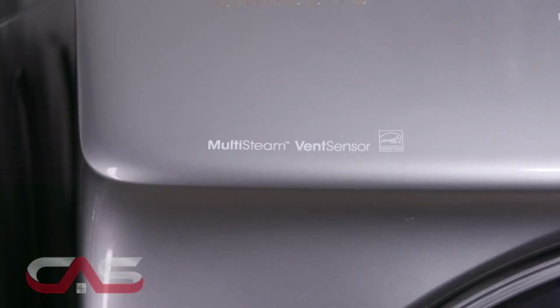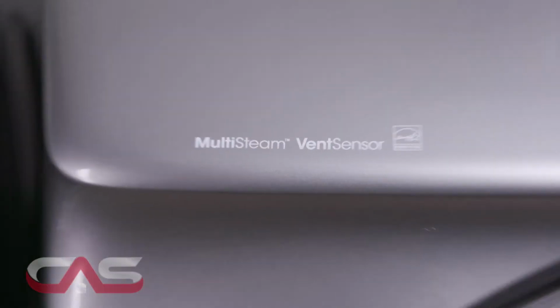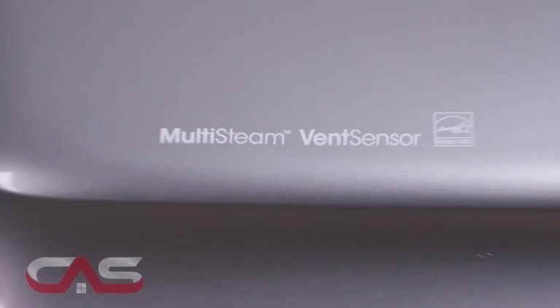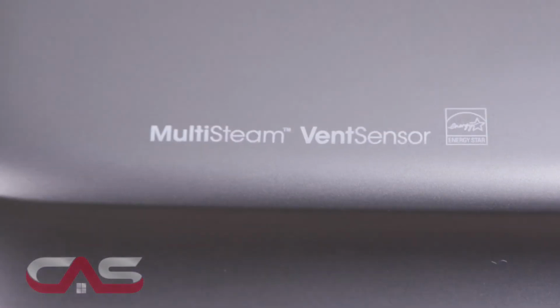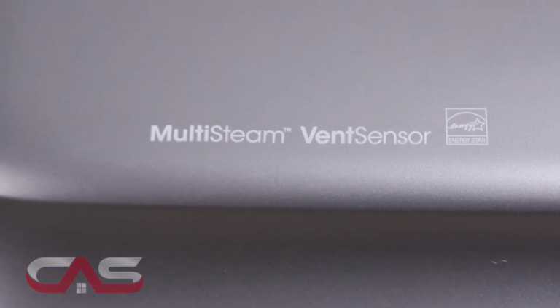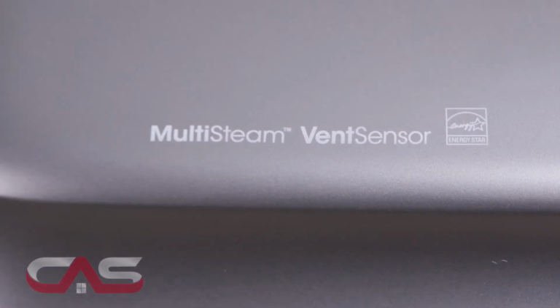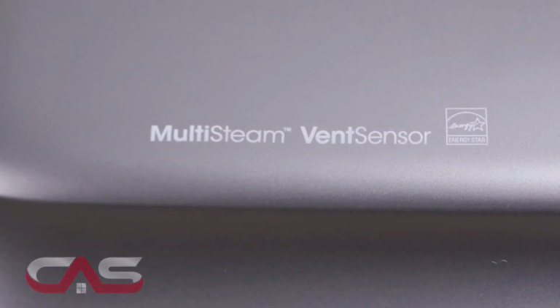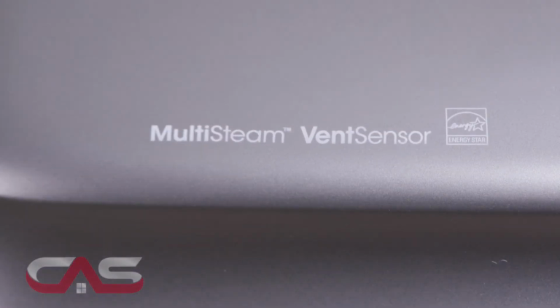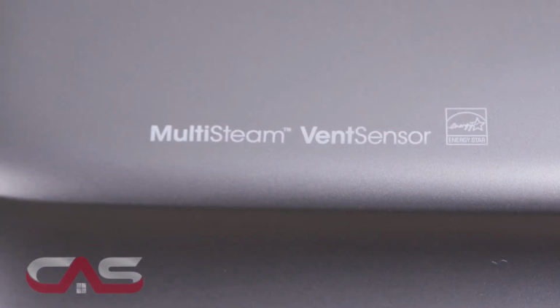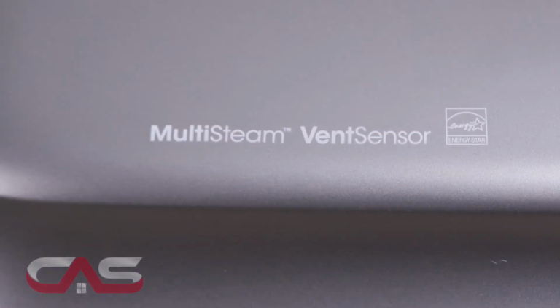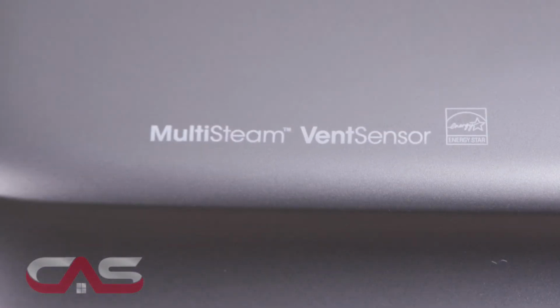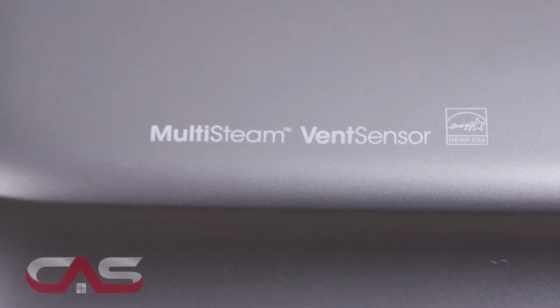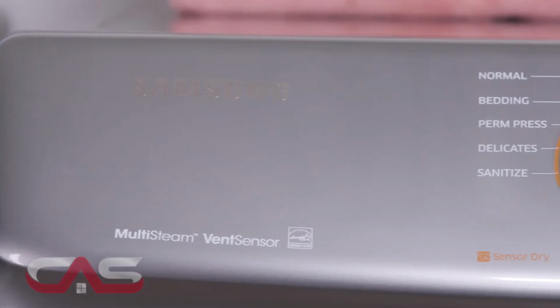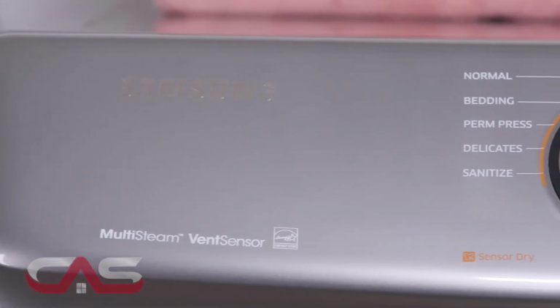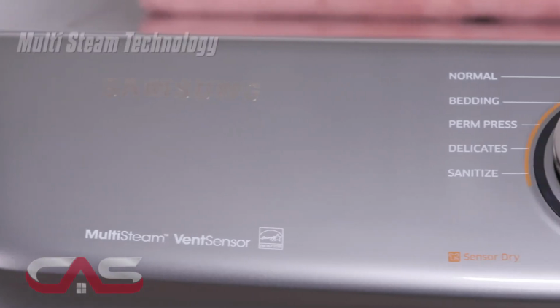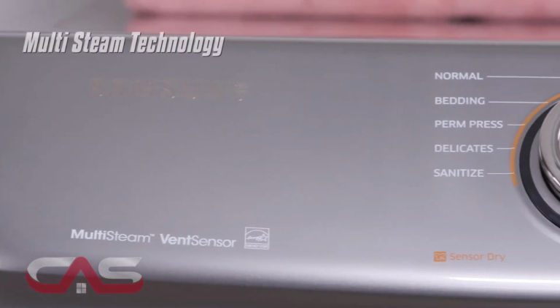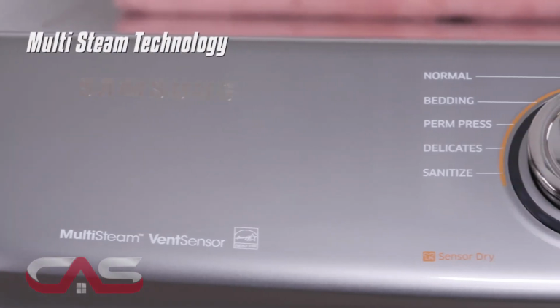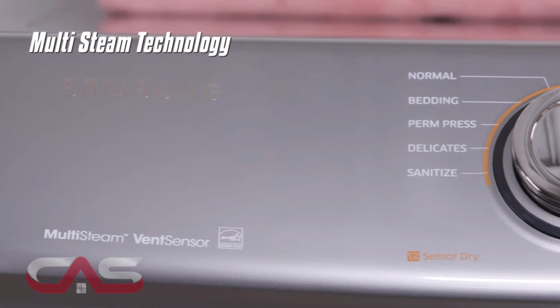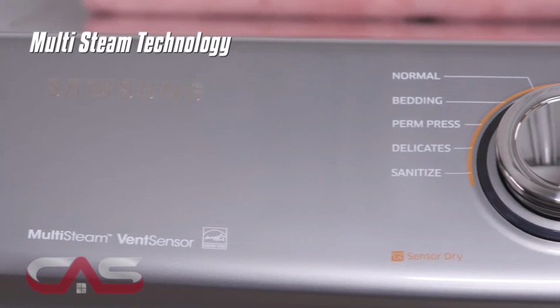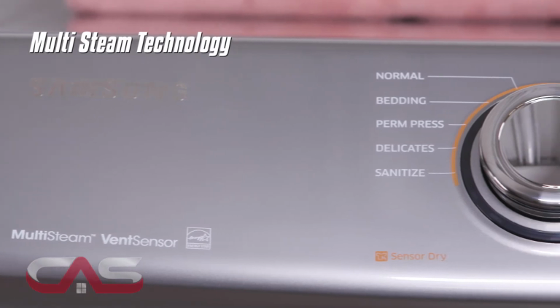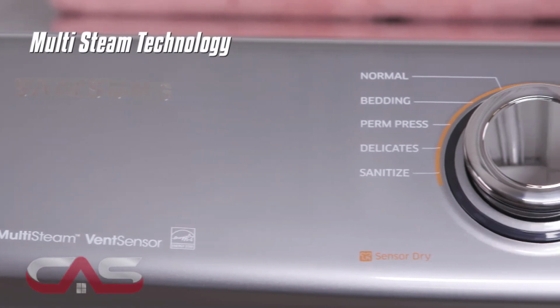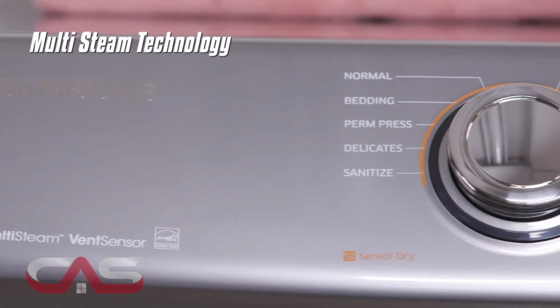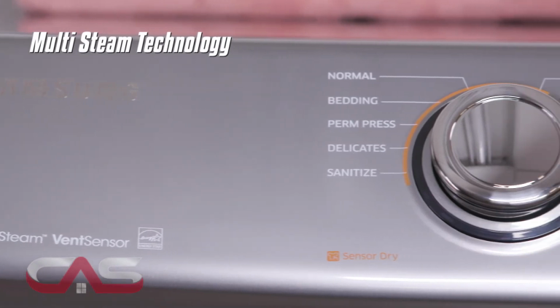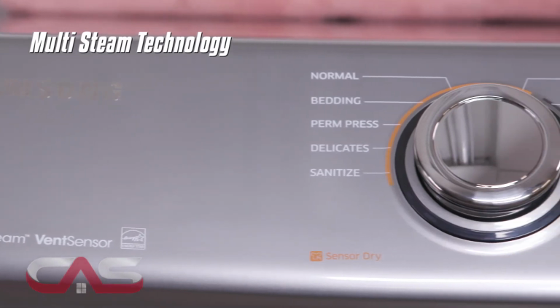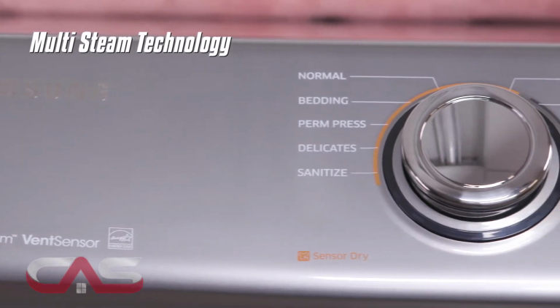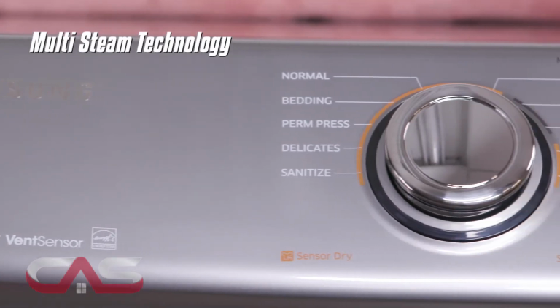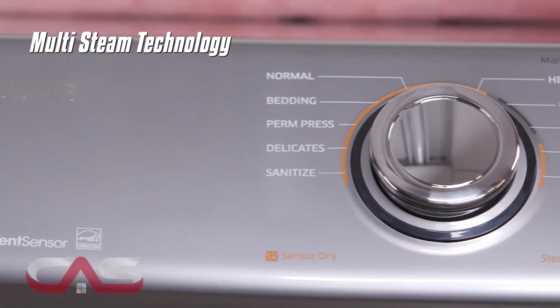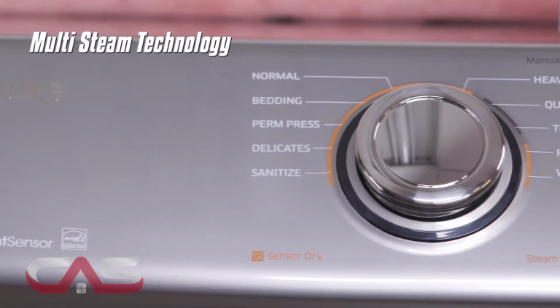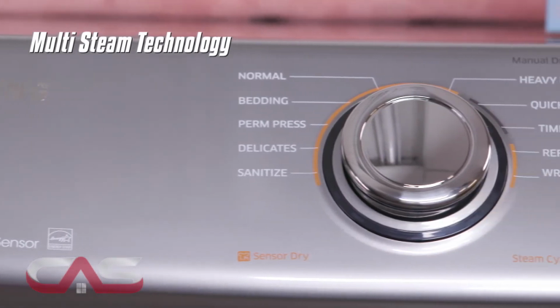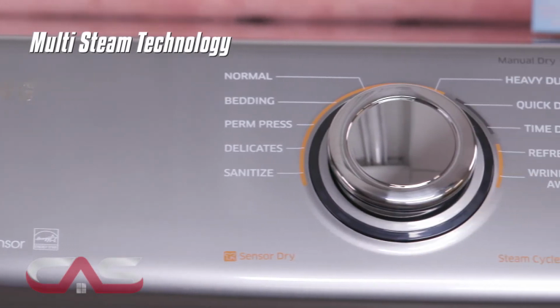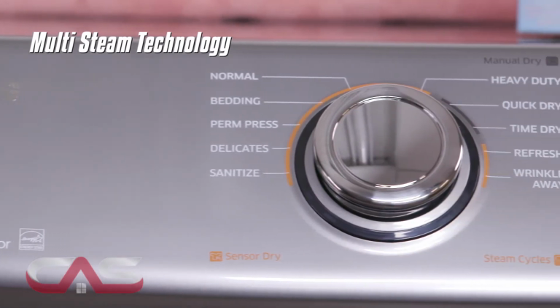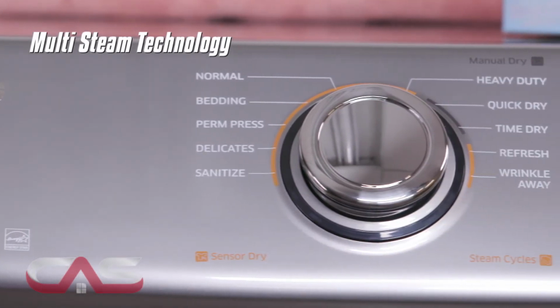This dryer has multi-steam technology so you can steam away wrinkles, odors, bacteria, and static.